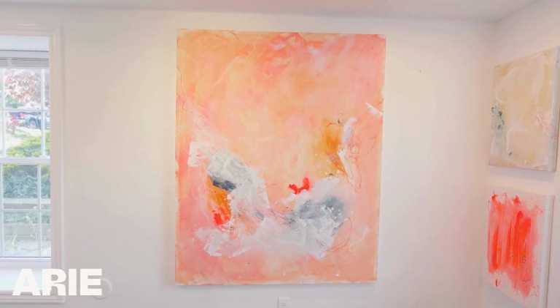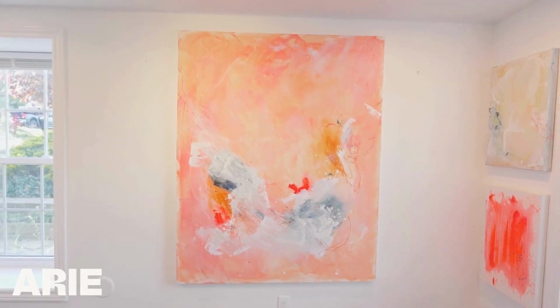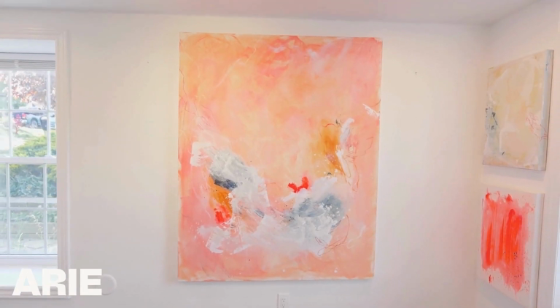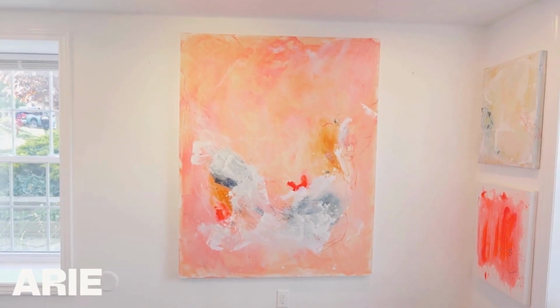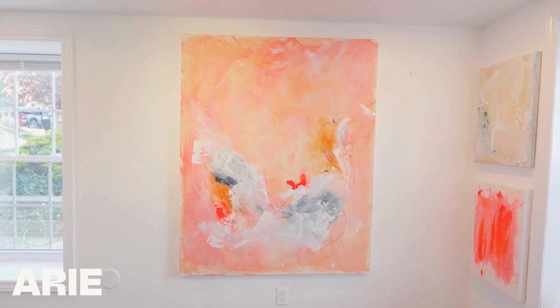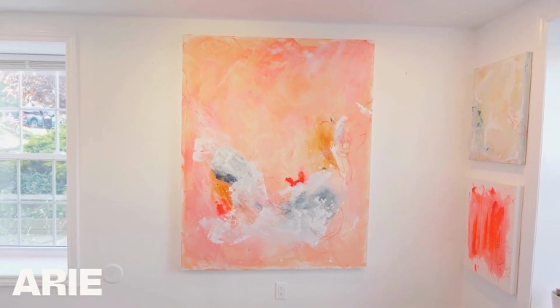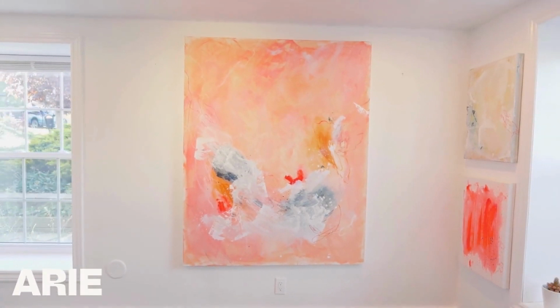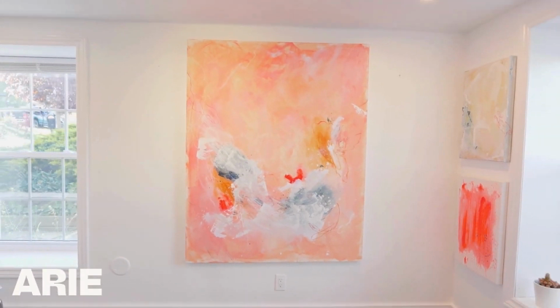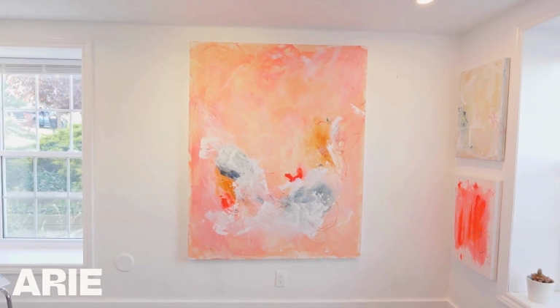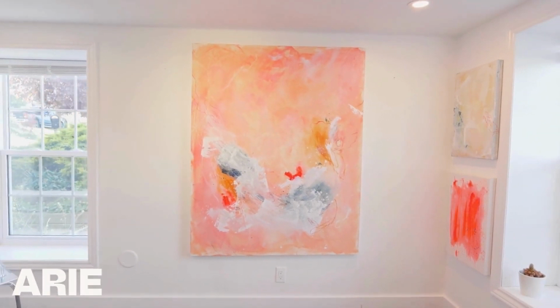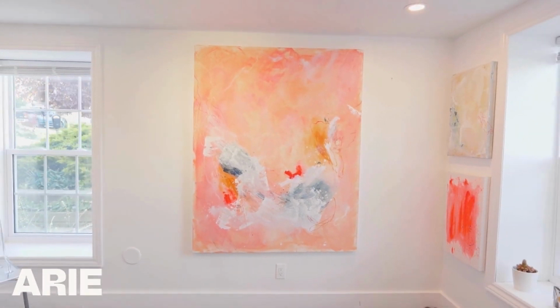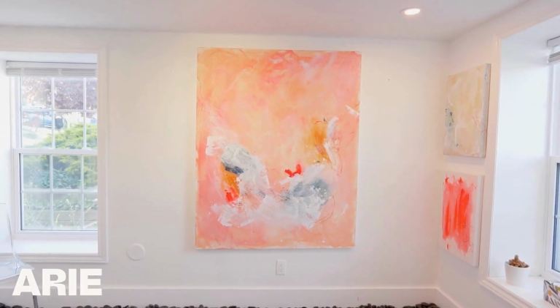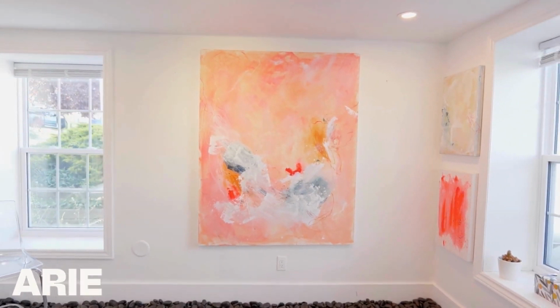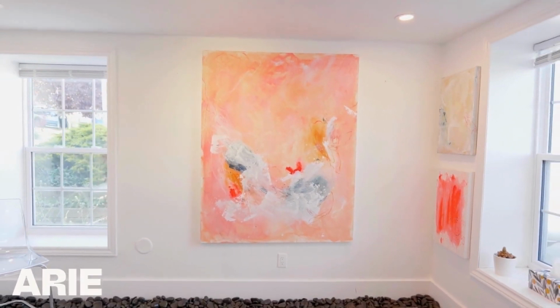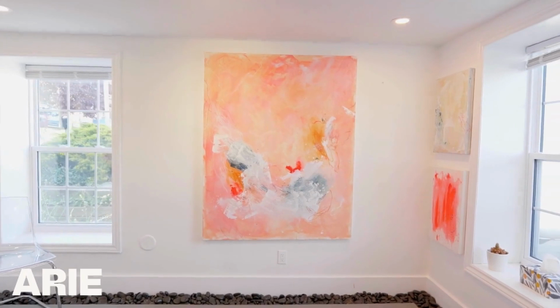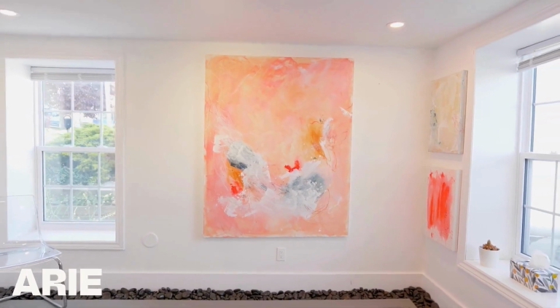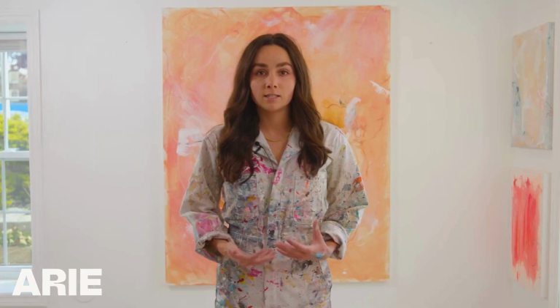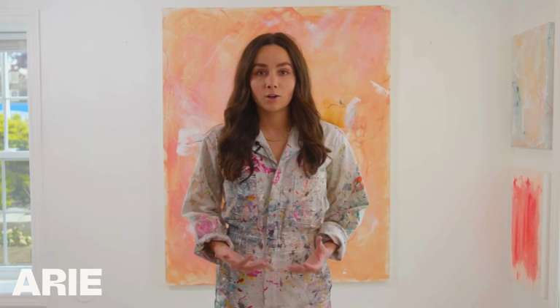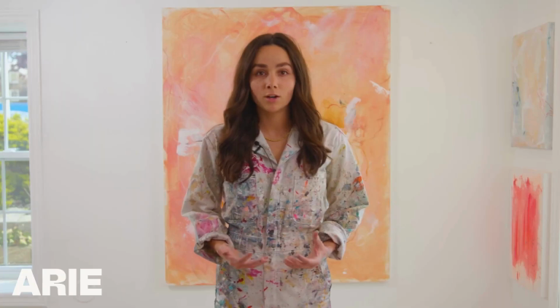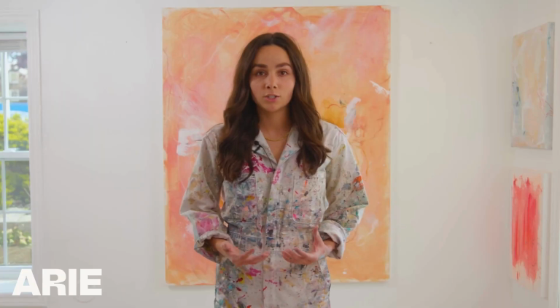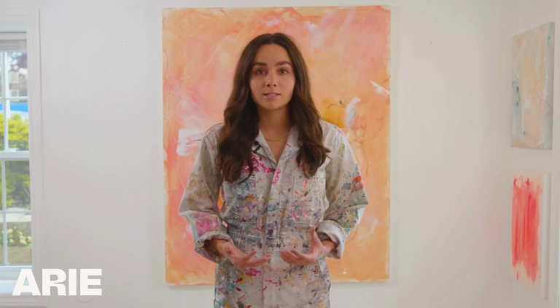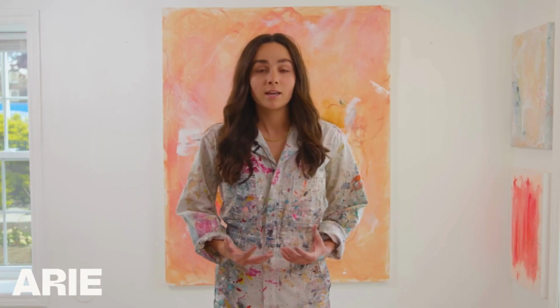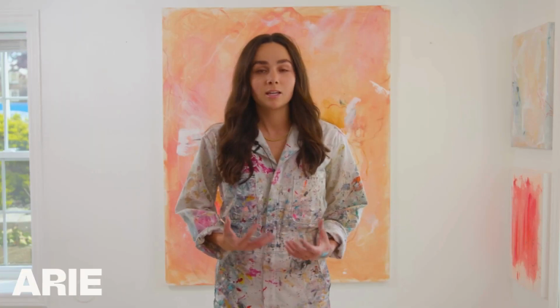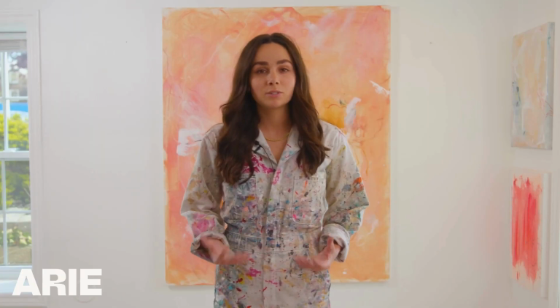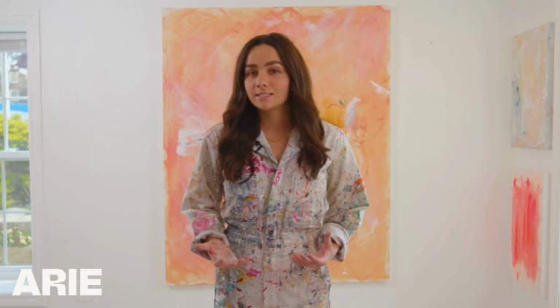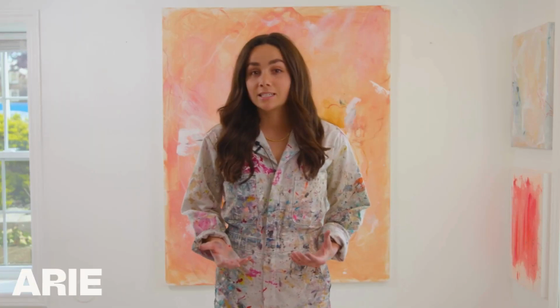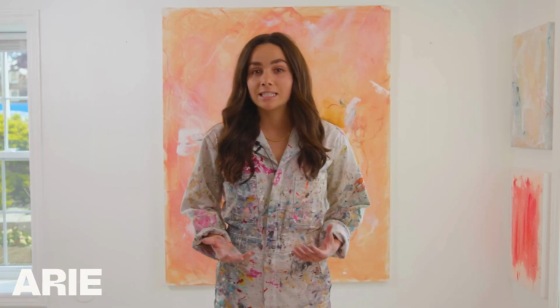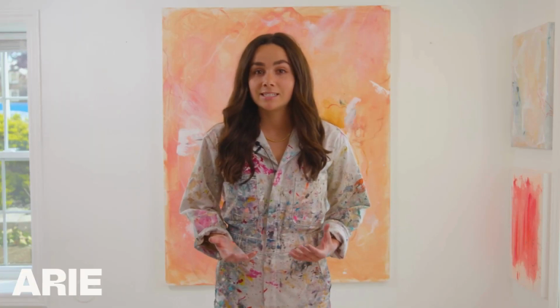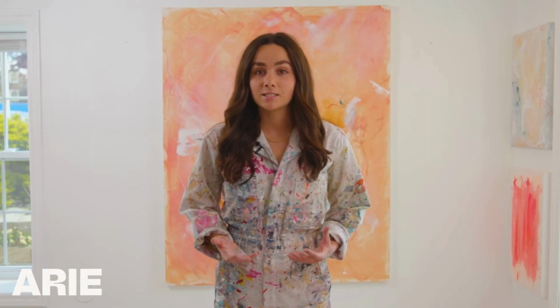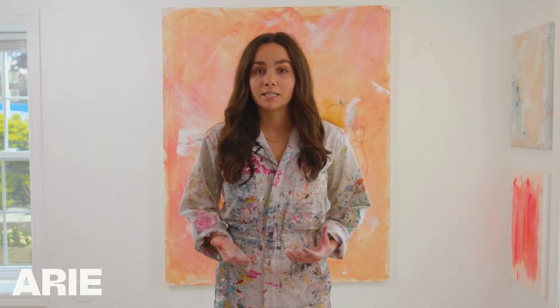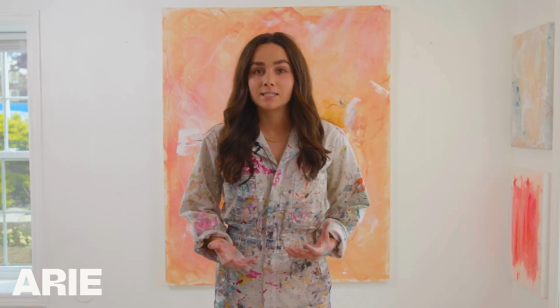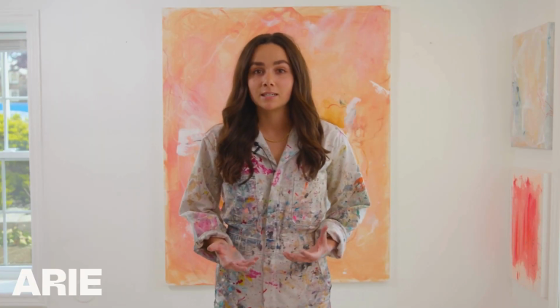The understanding of color, composition, negative space, and contrast — it really isn't as easy as it might seem.